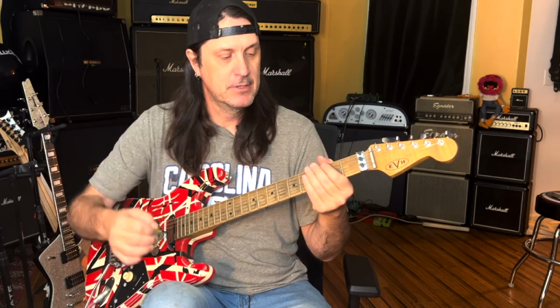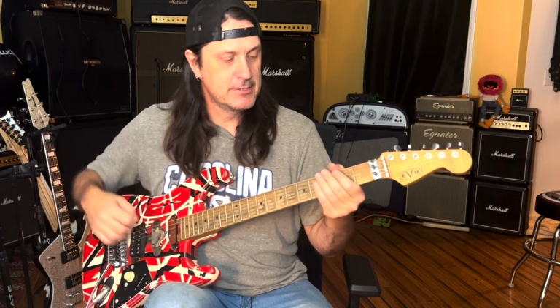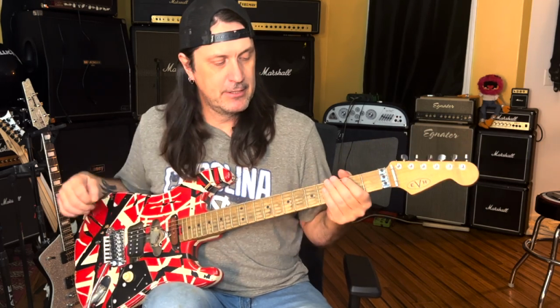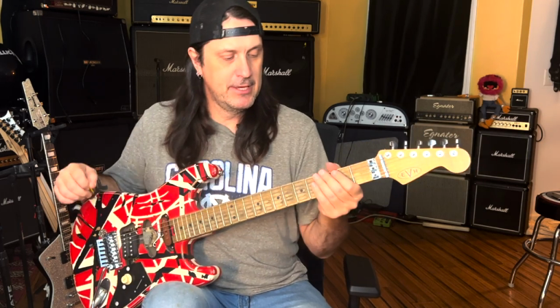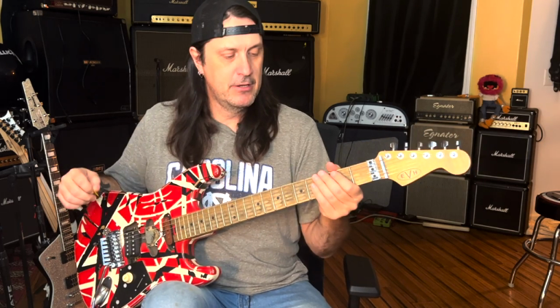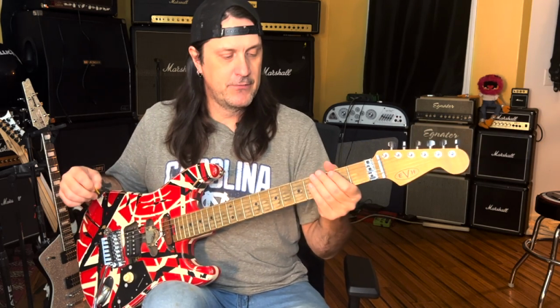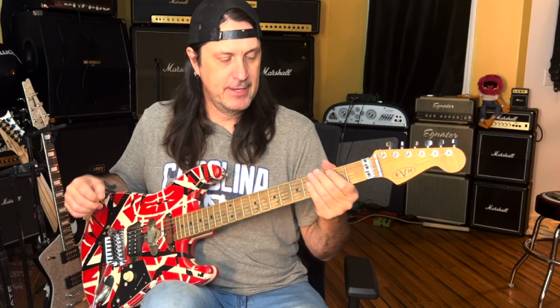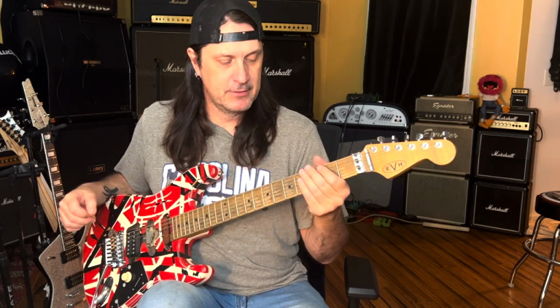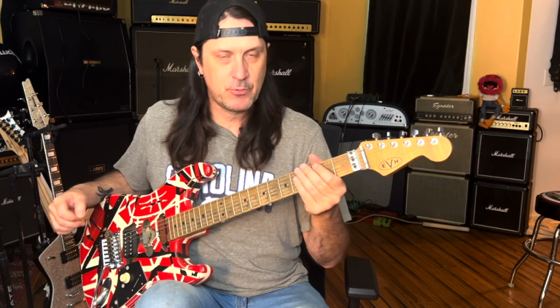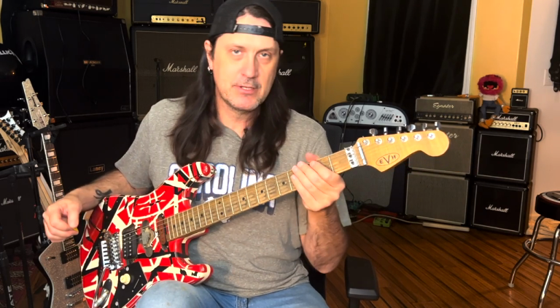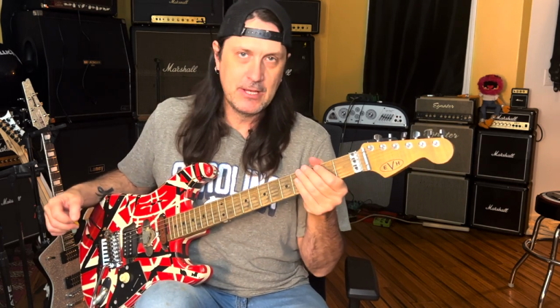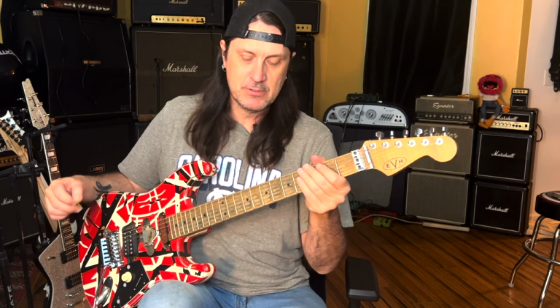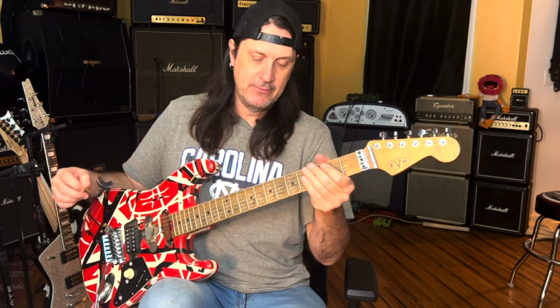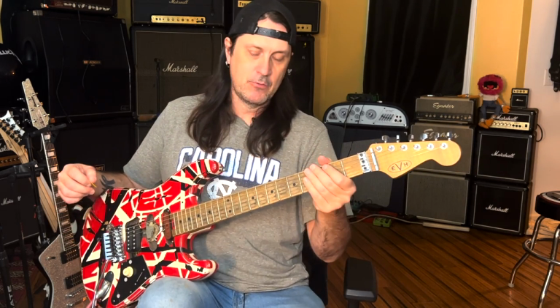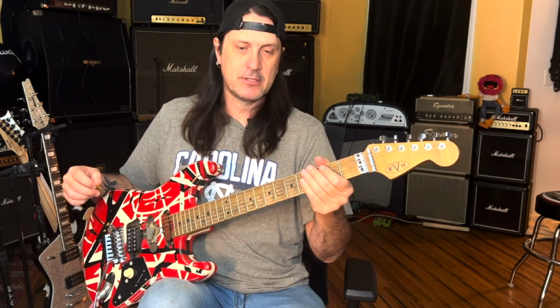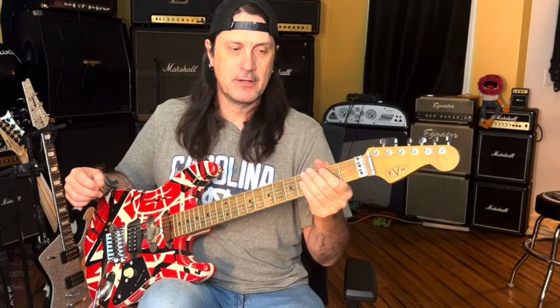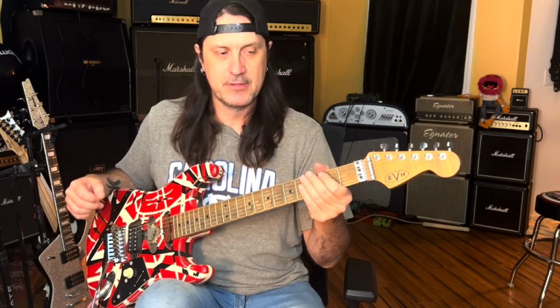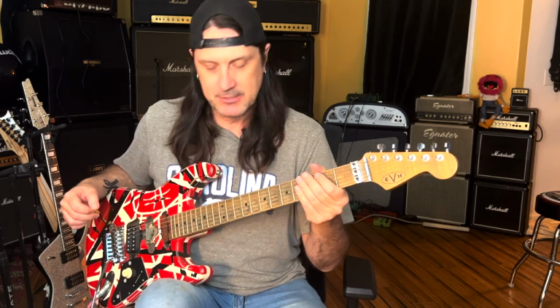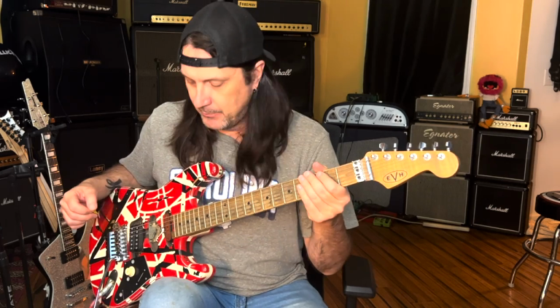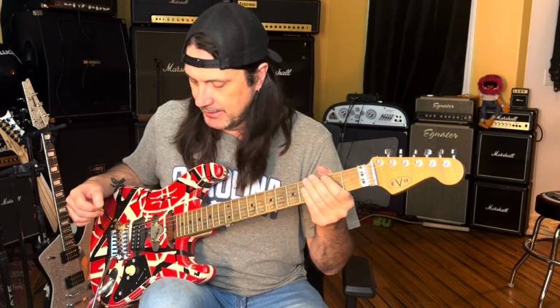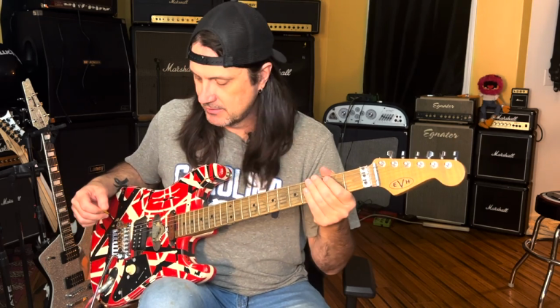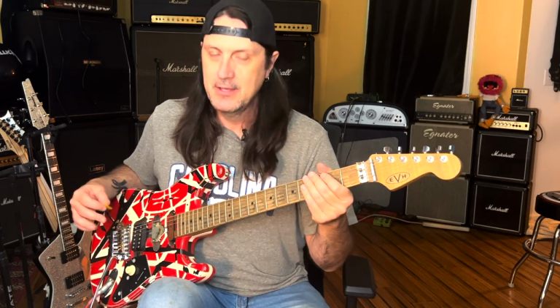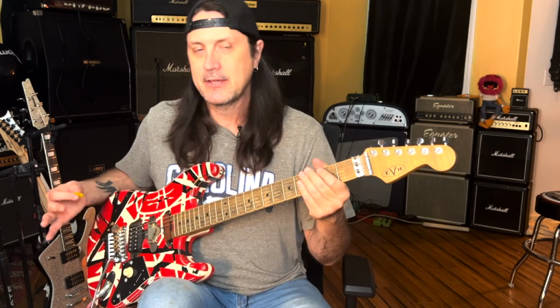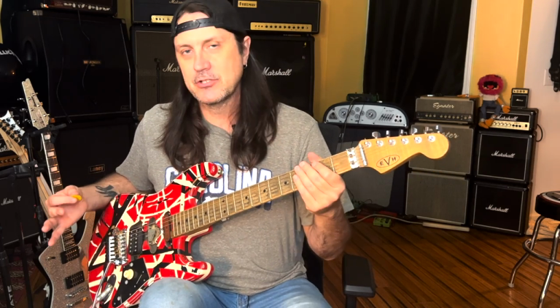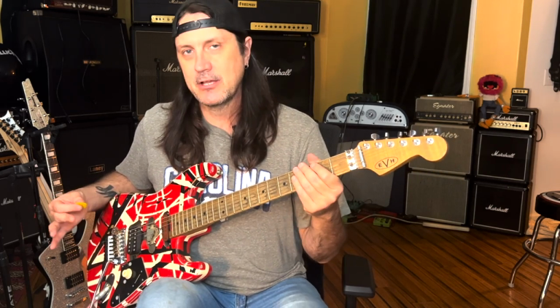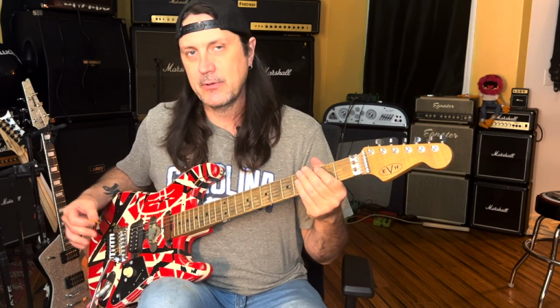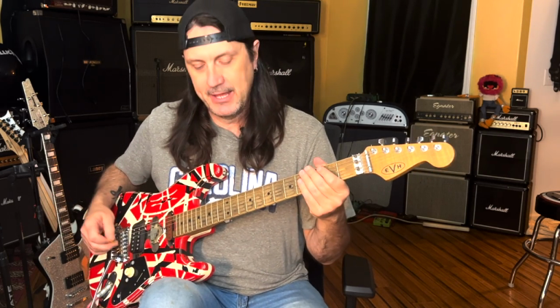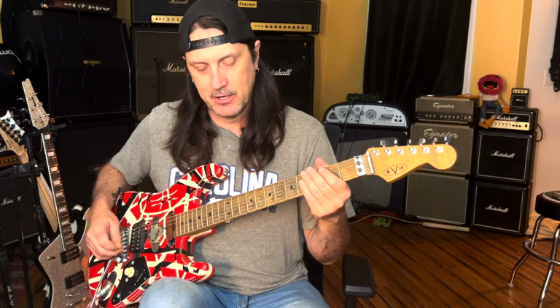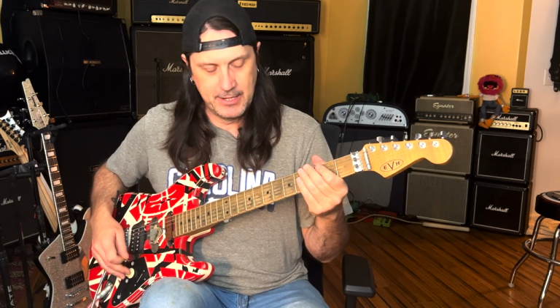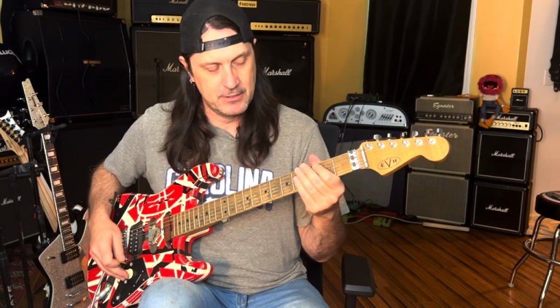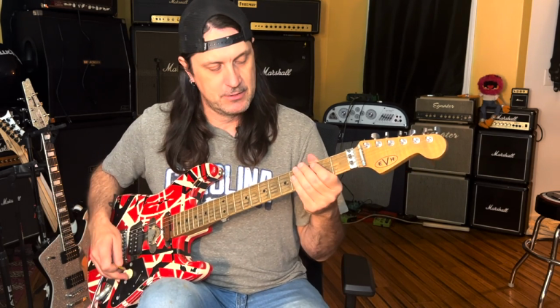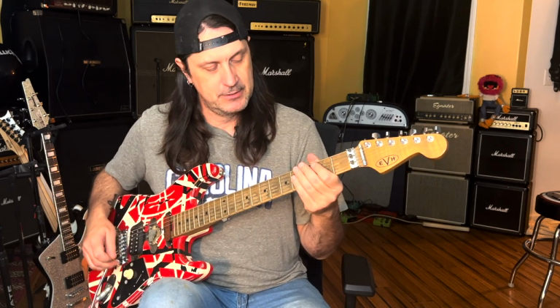Let's take a look at another Van Halen lick. We're going to stay with some David Lee Roth stuff for the next couple of licks, and I'll show you a couple of Hagar era licks as well.